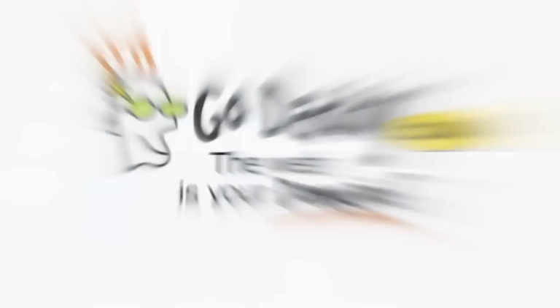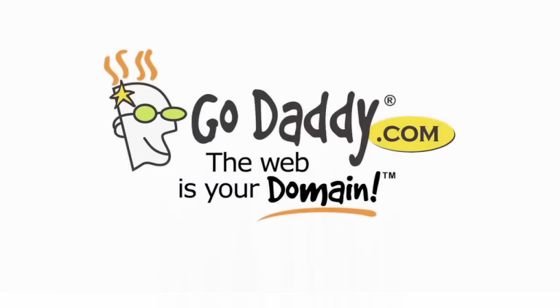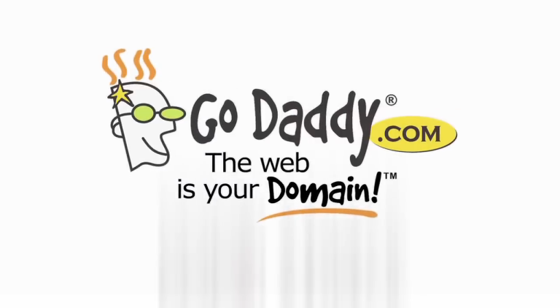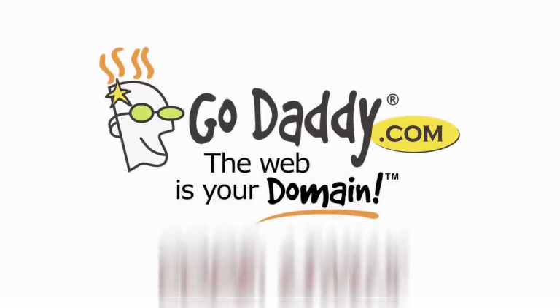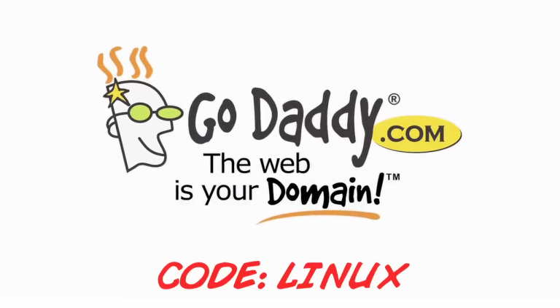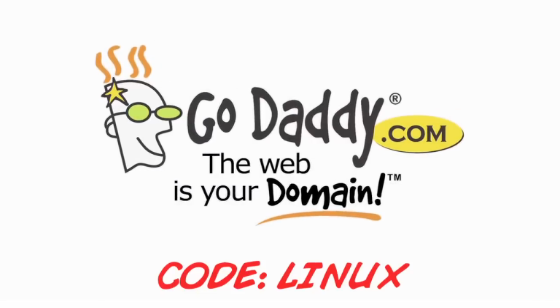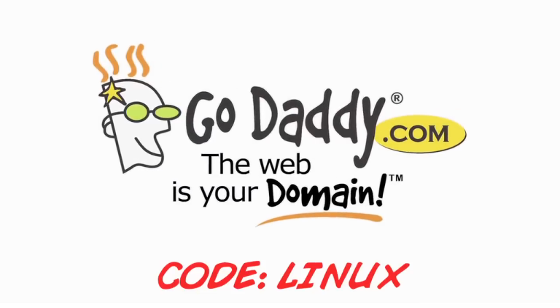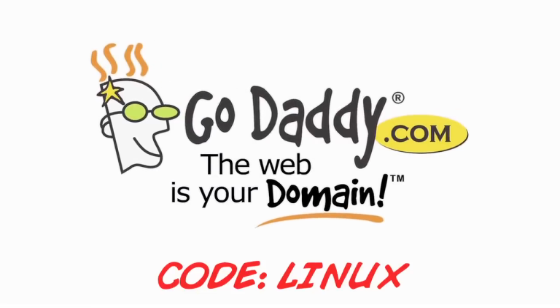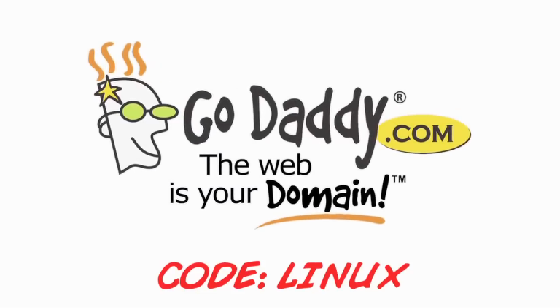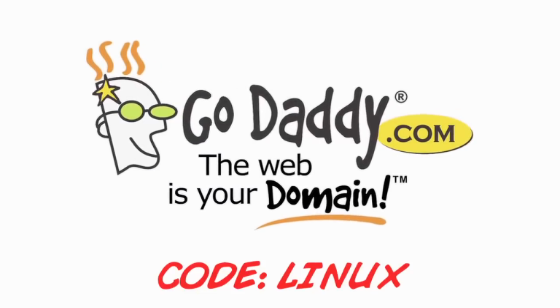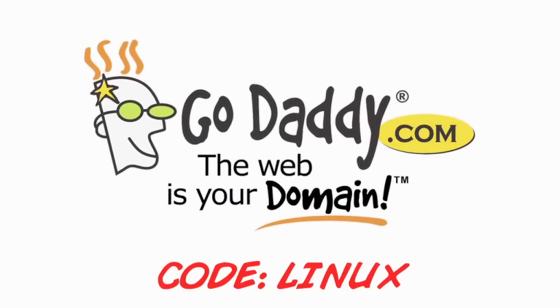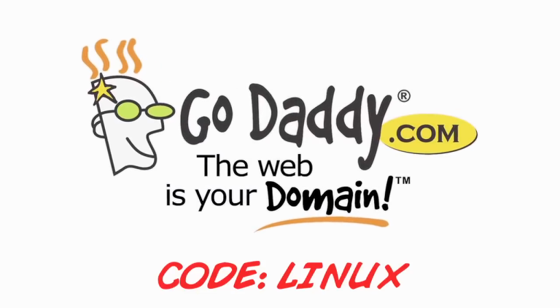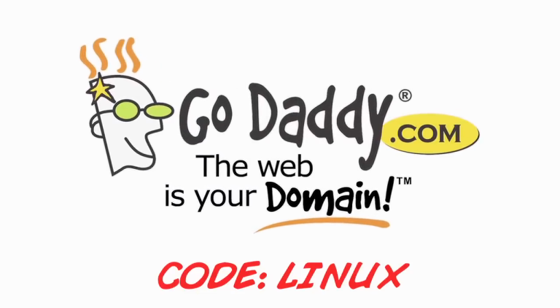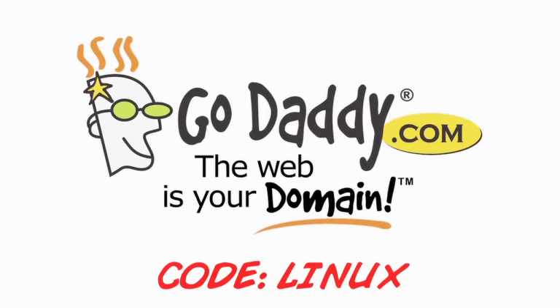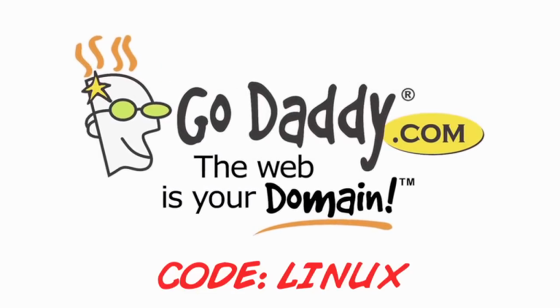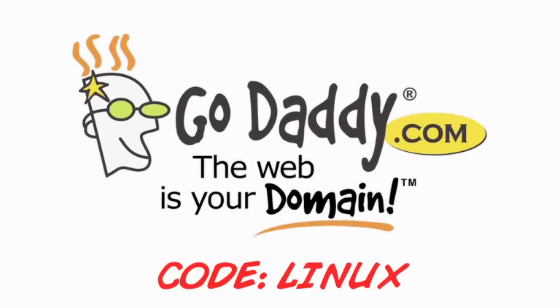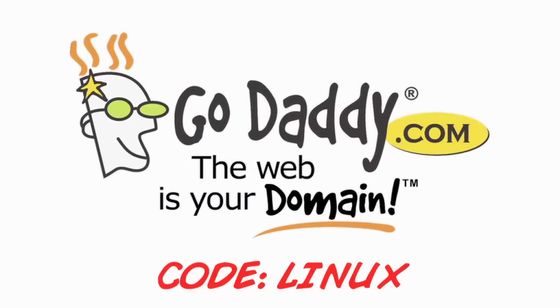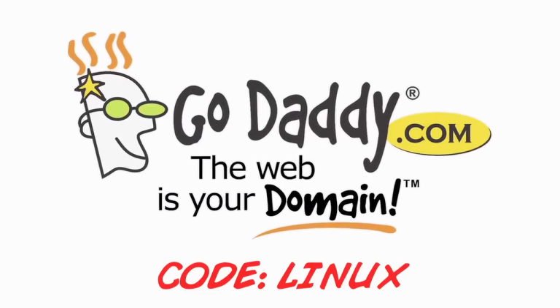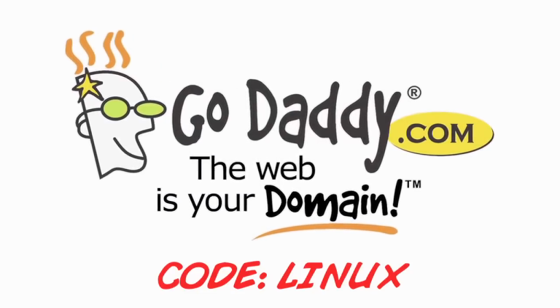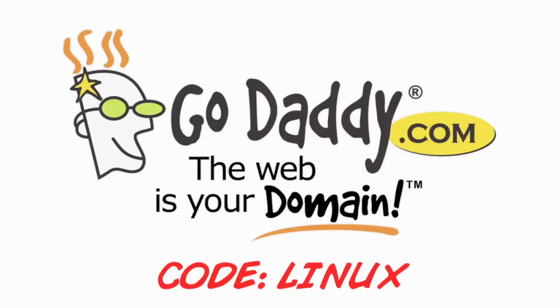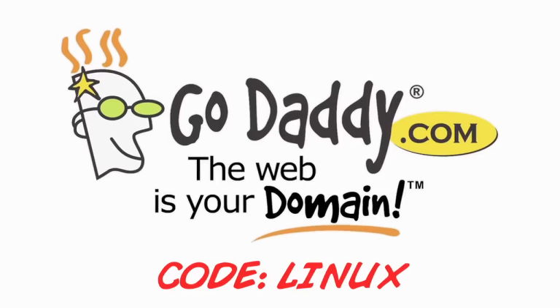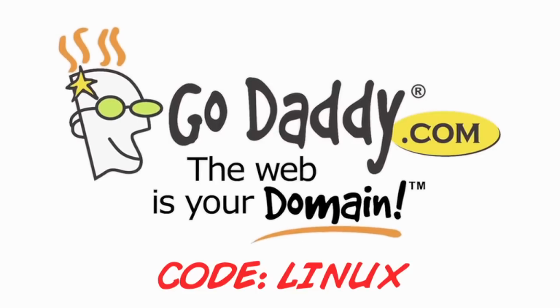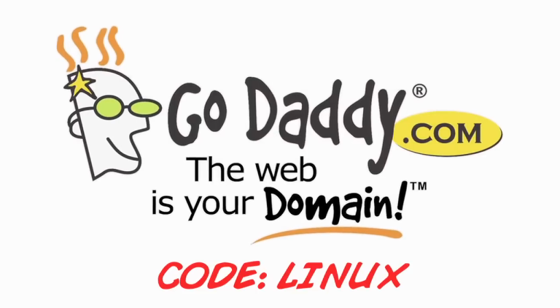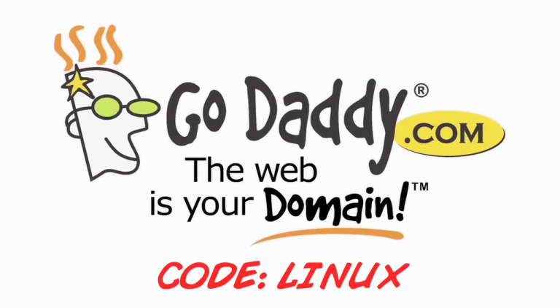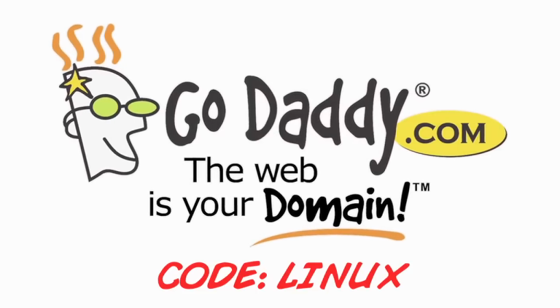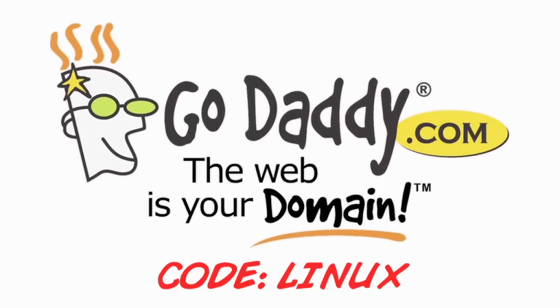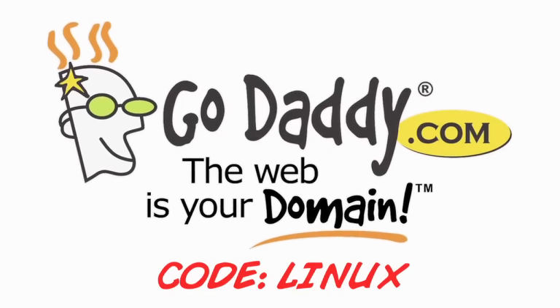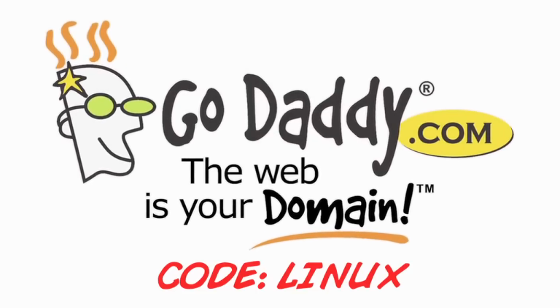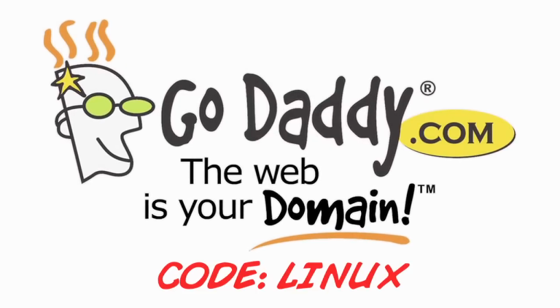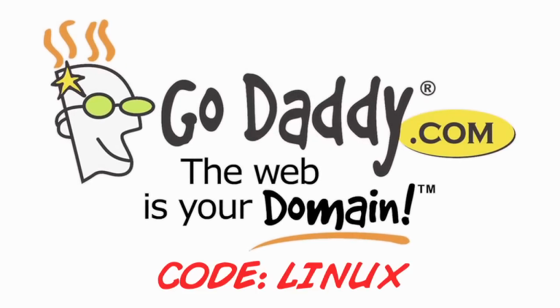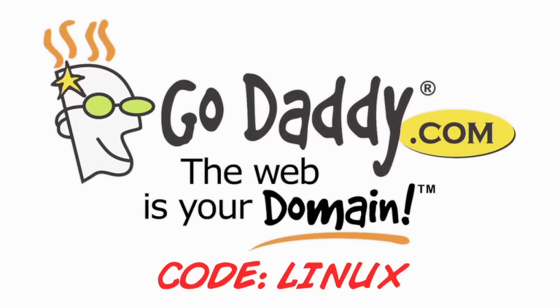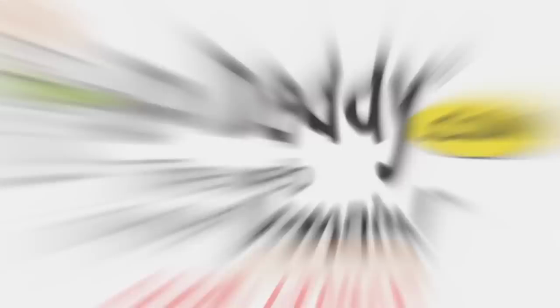This episode of the Linux Action Show is brought to you by the good-looking folks at GoDaddy.com. Use our code LINUX and save yourself some cash.